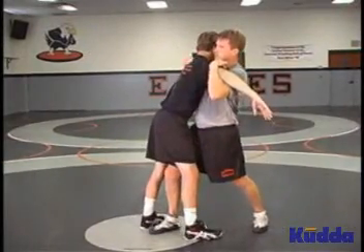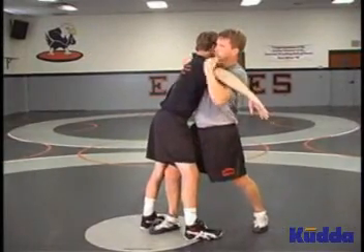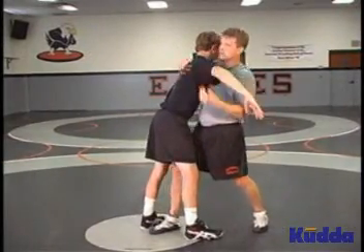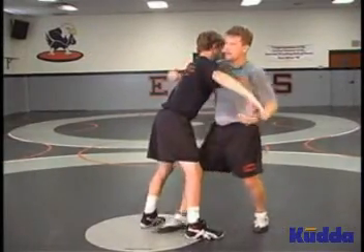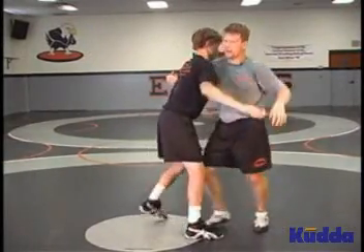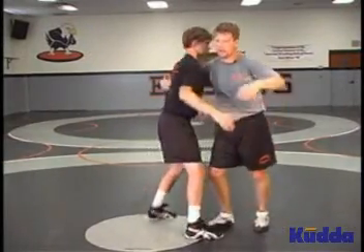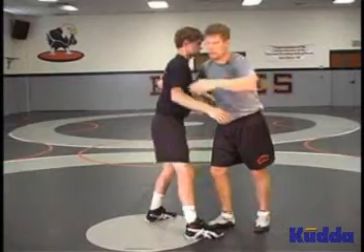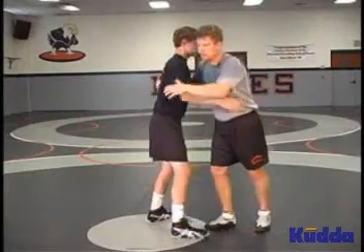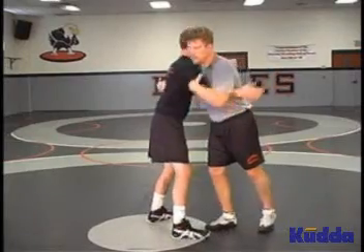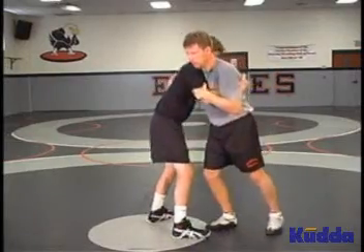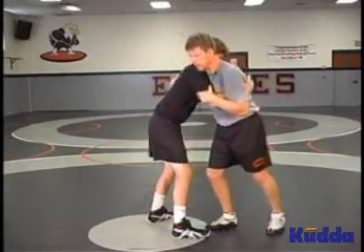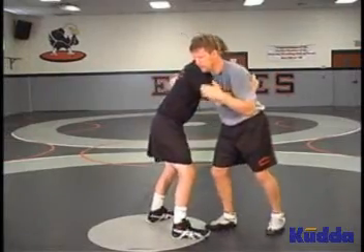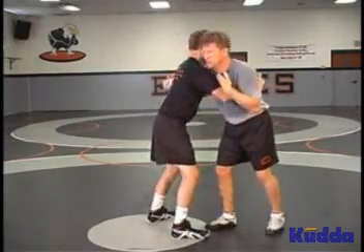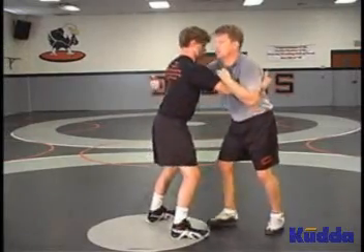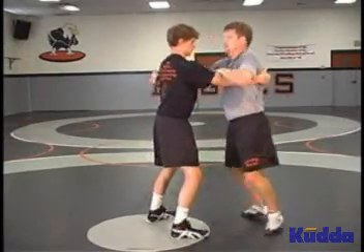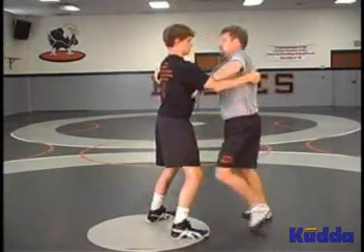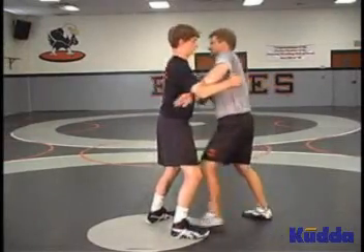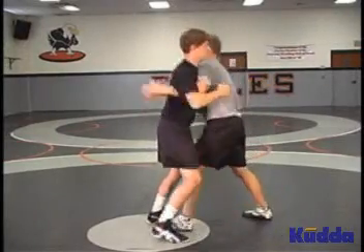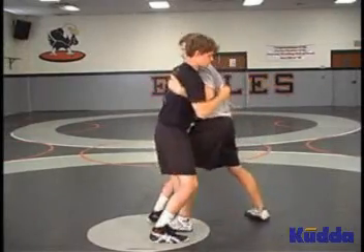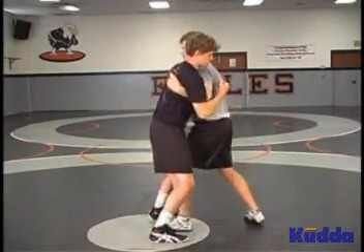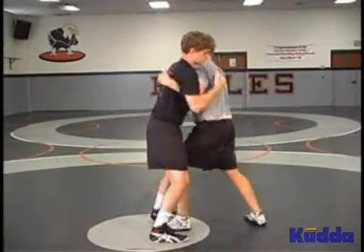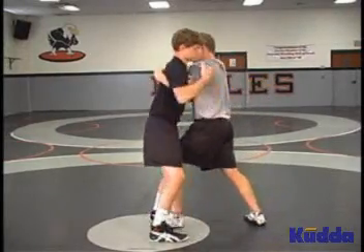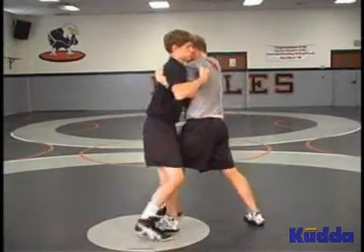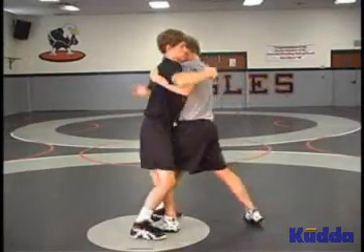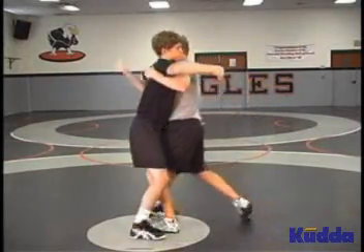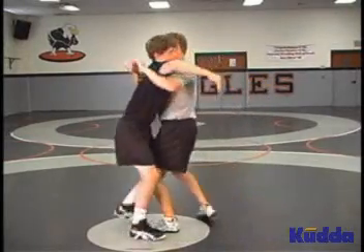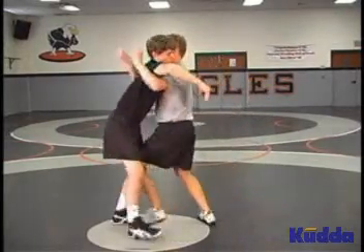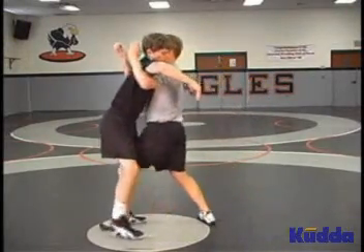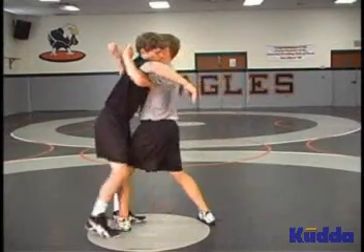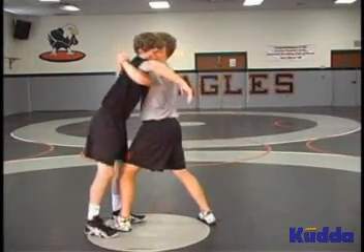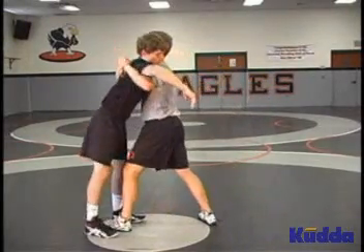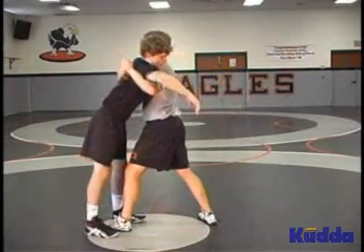If I can out-pummel my opponent and get two under hooks, I'll win.